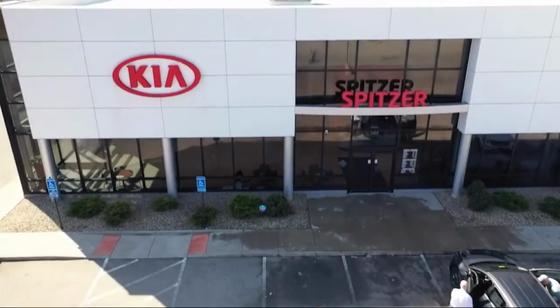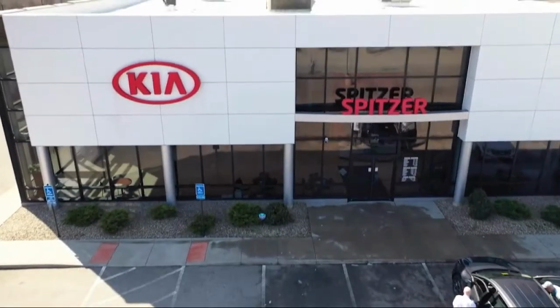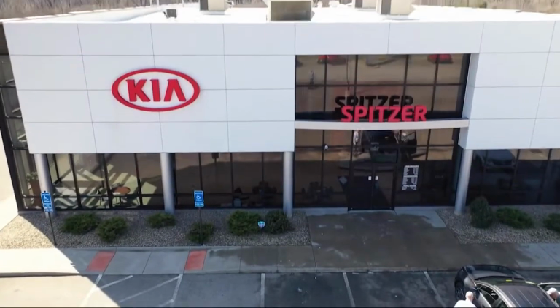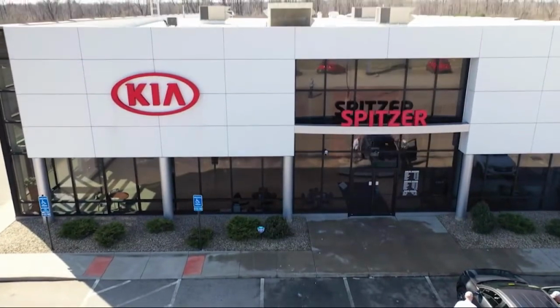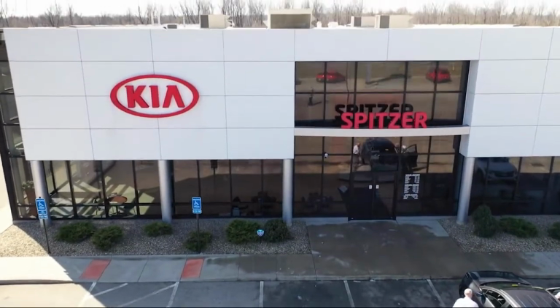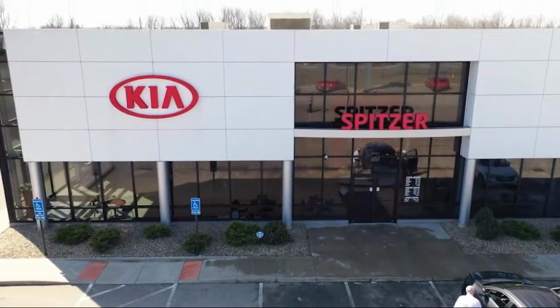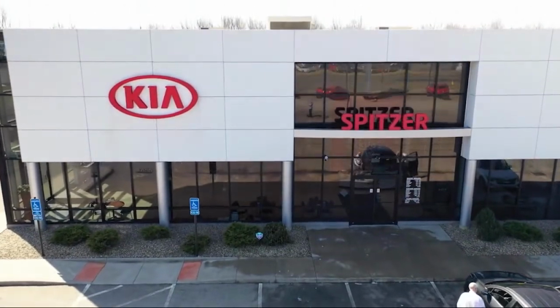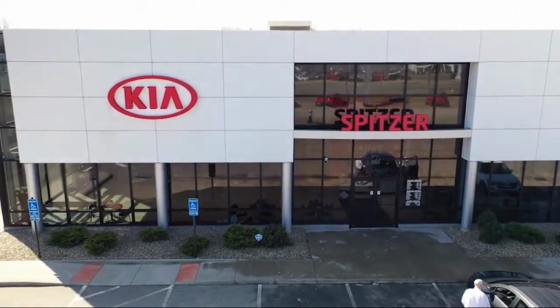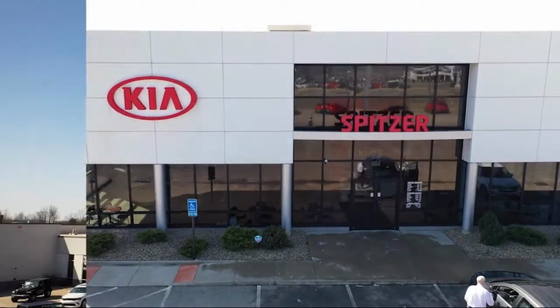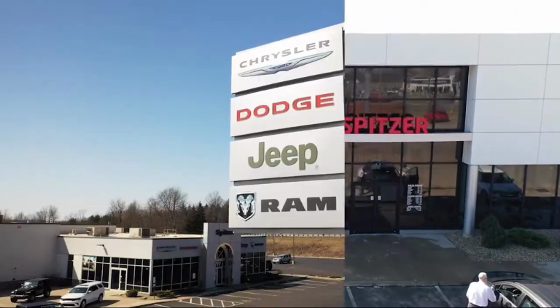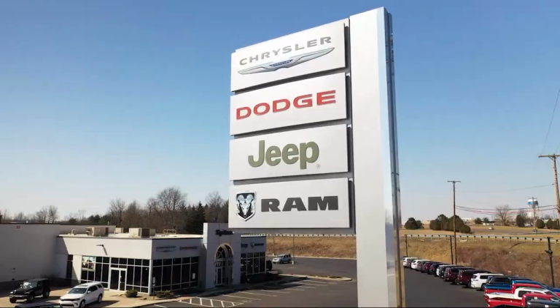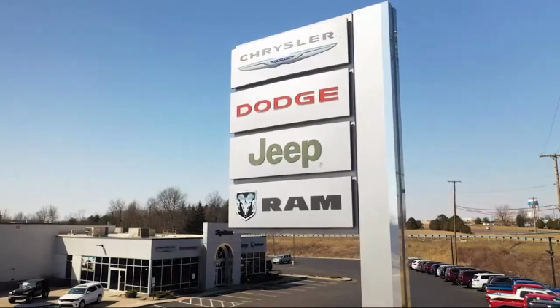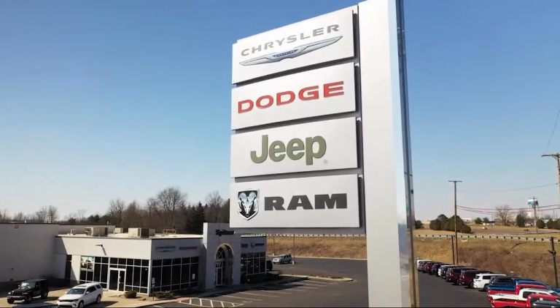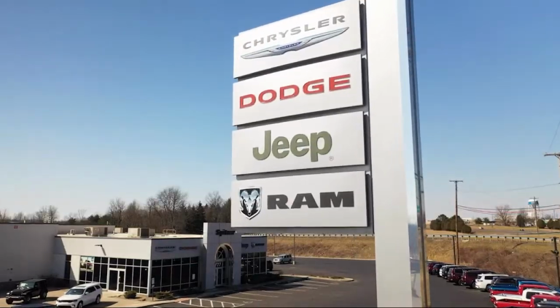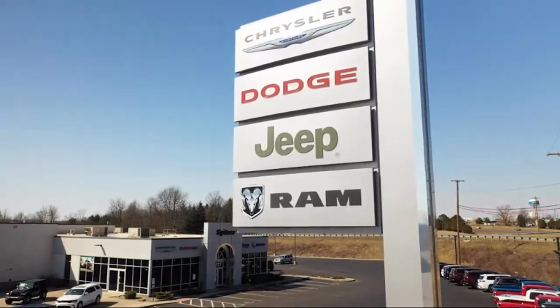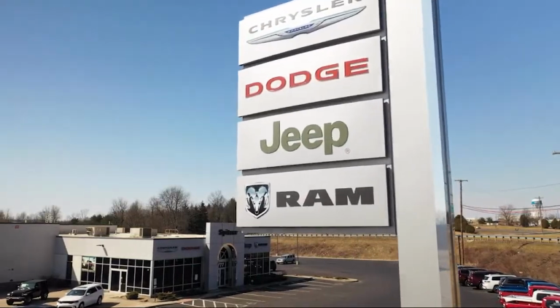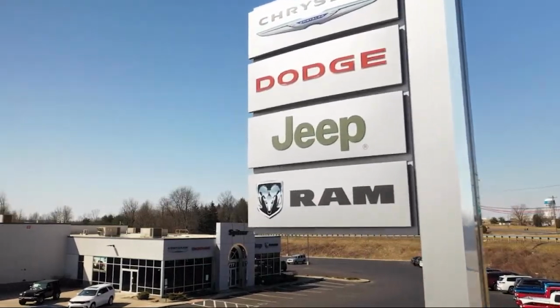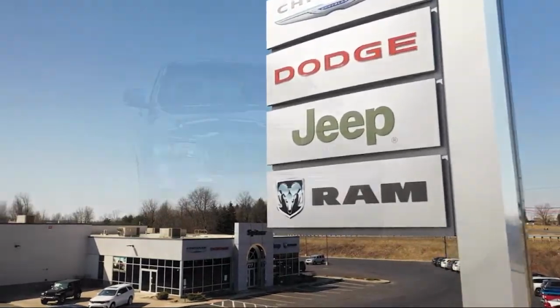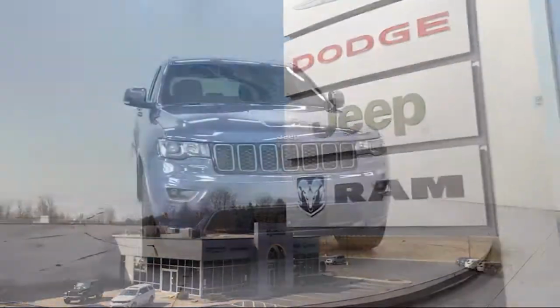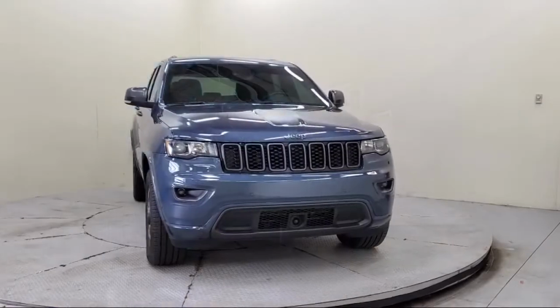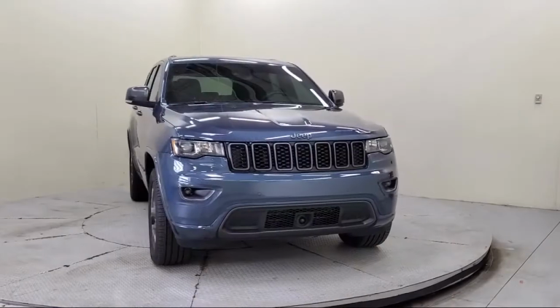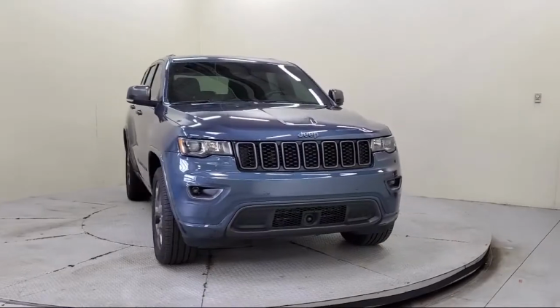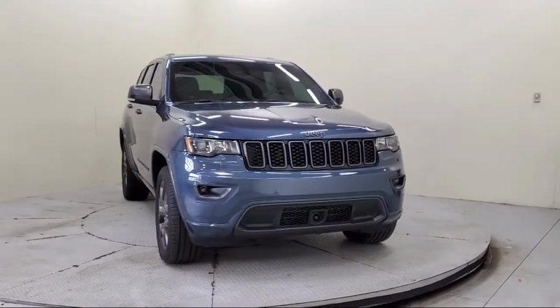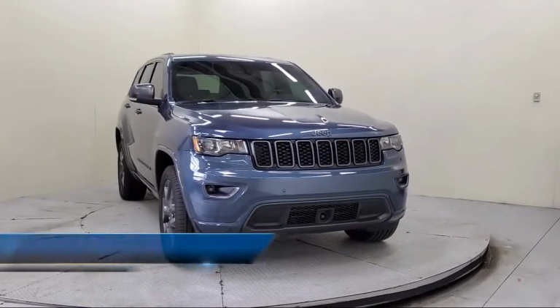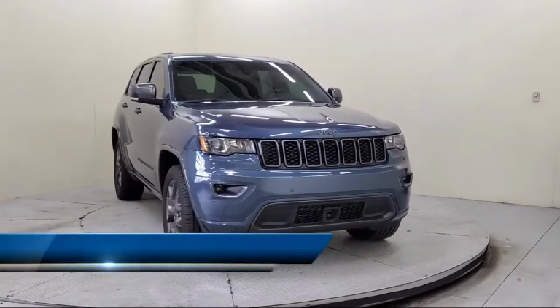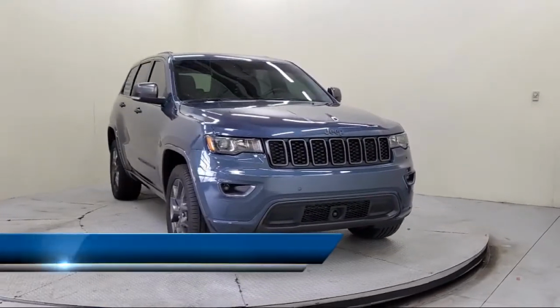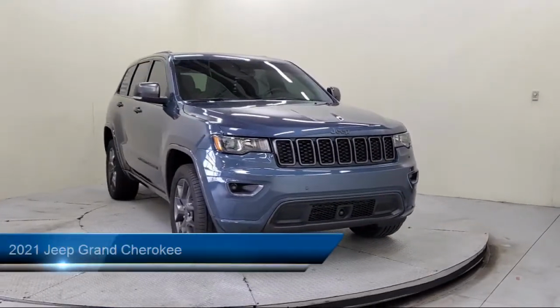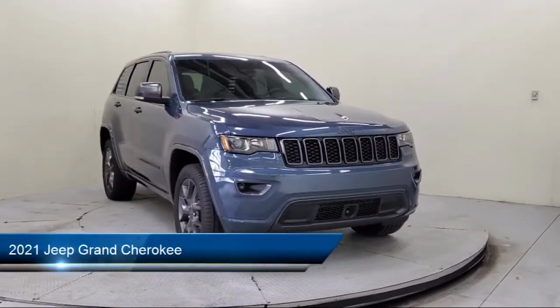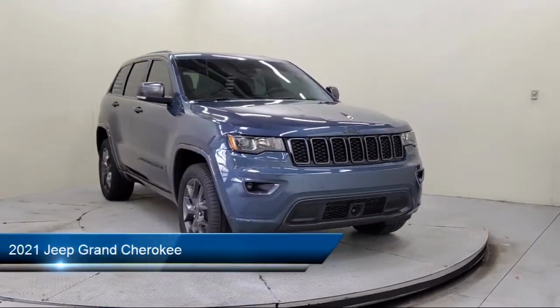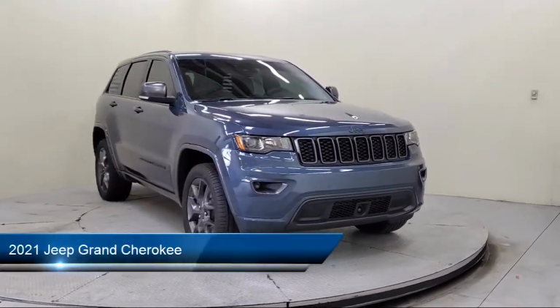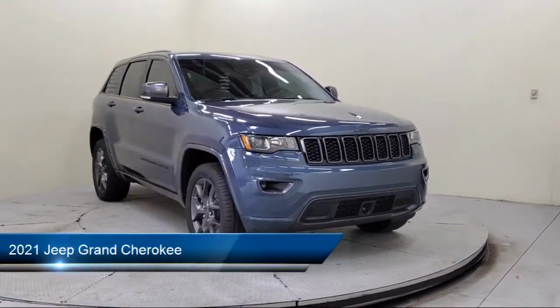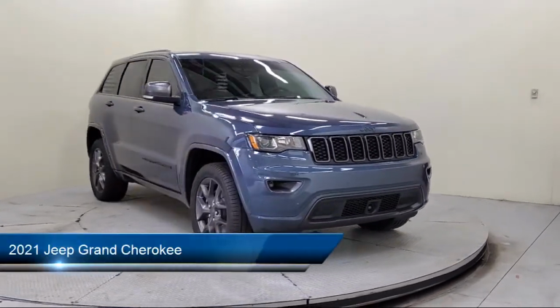Welcome to Spitzer Motors, your premier destination for purchasing a vehicle. Here's a look at one of our great vehicles from our inventory.